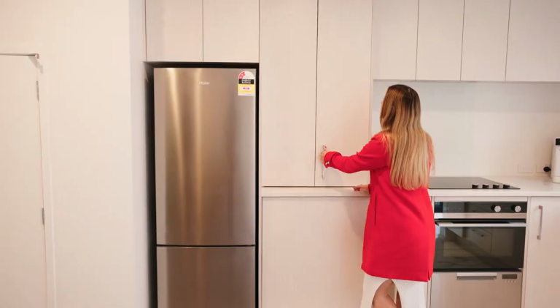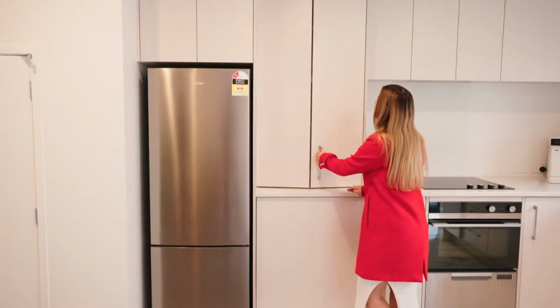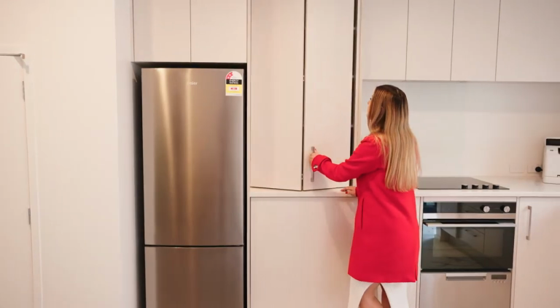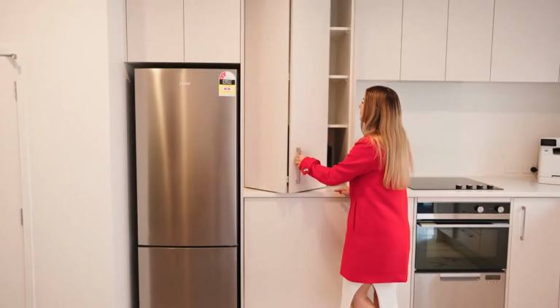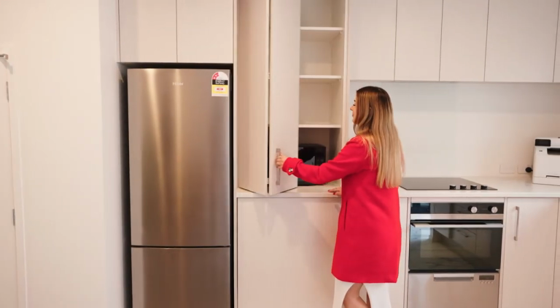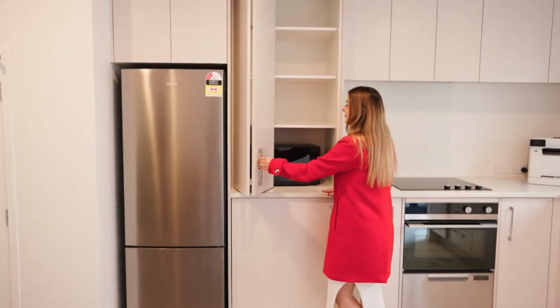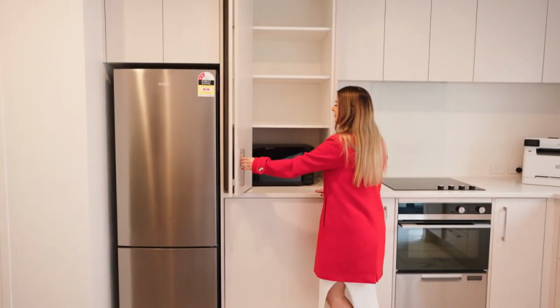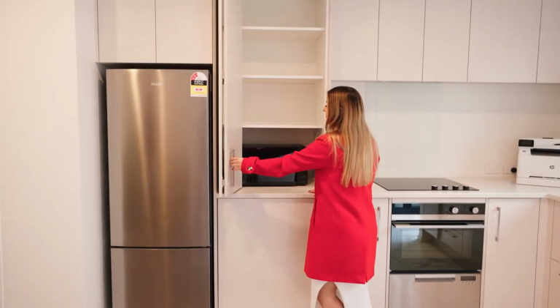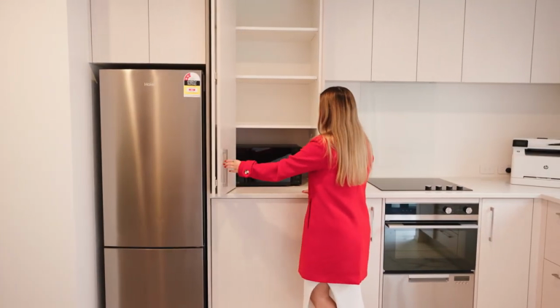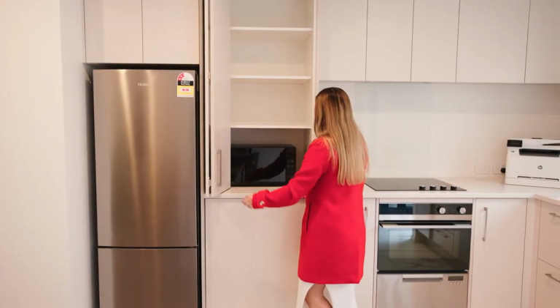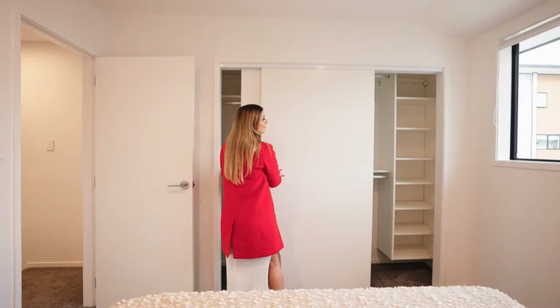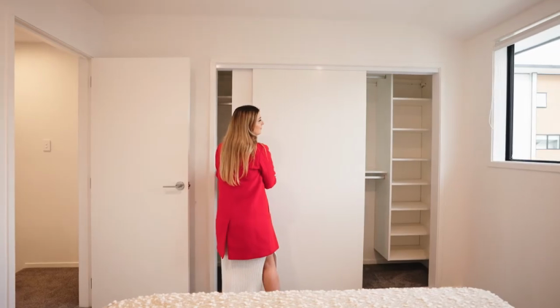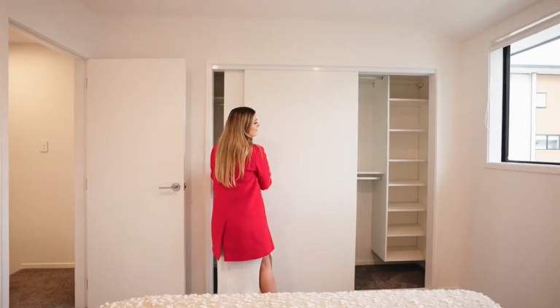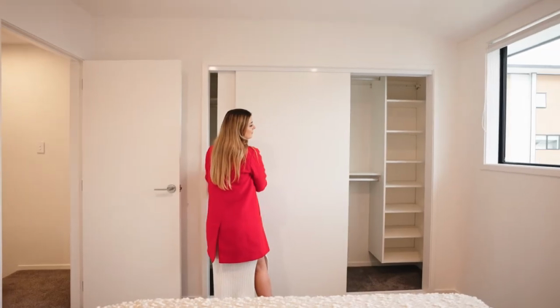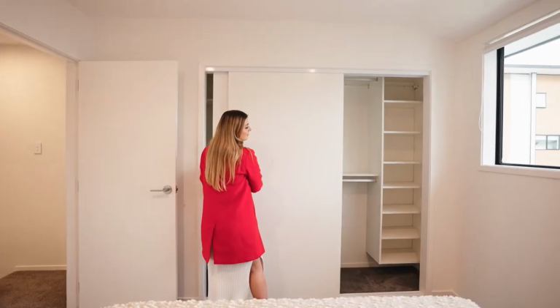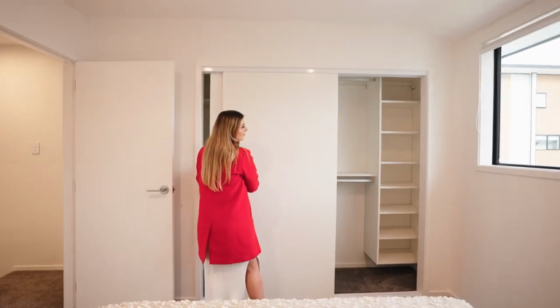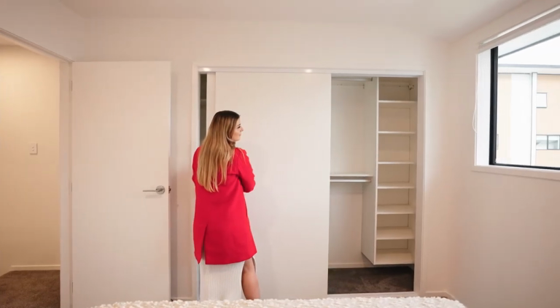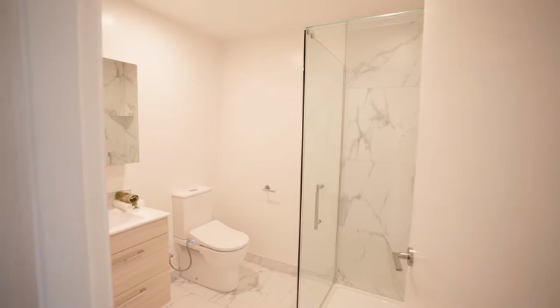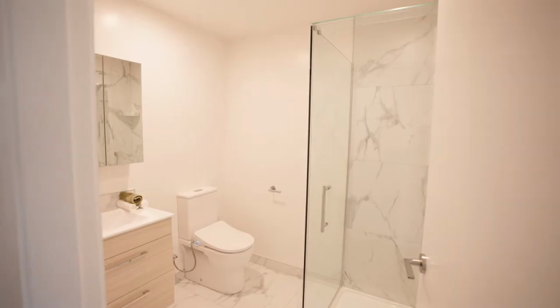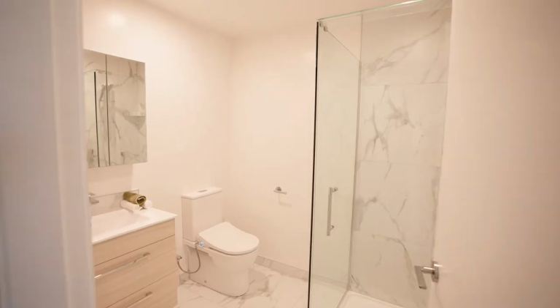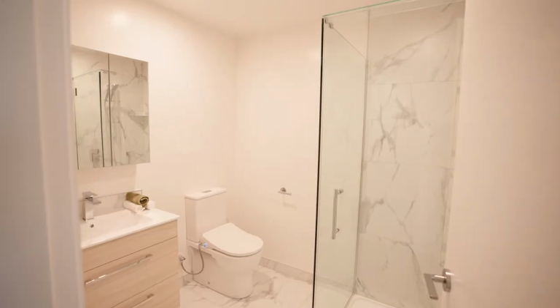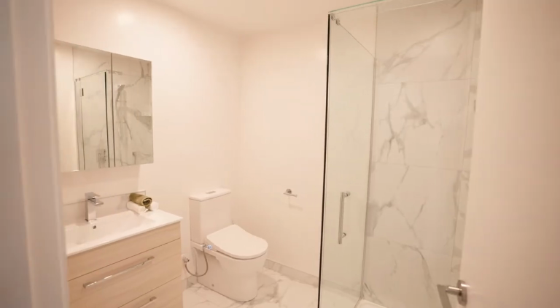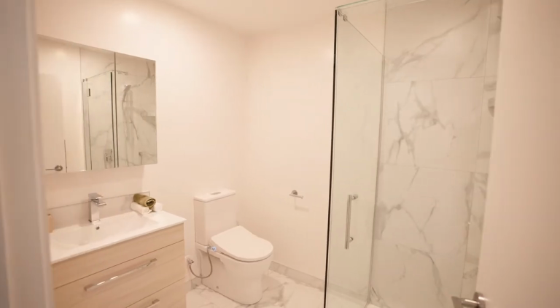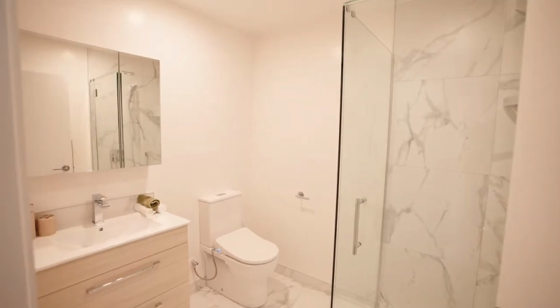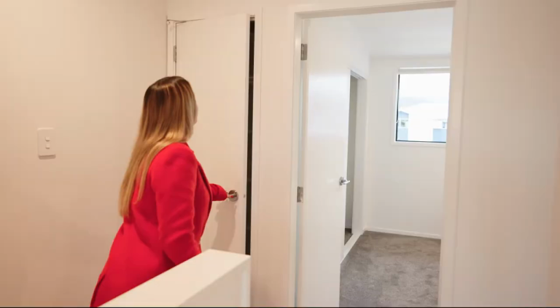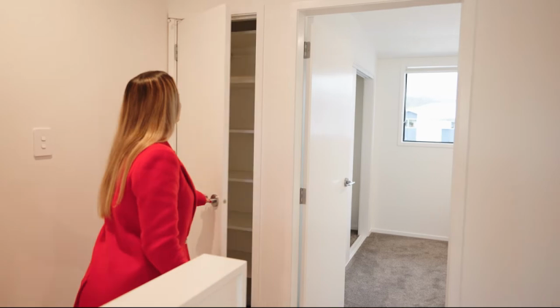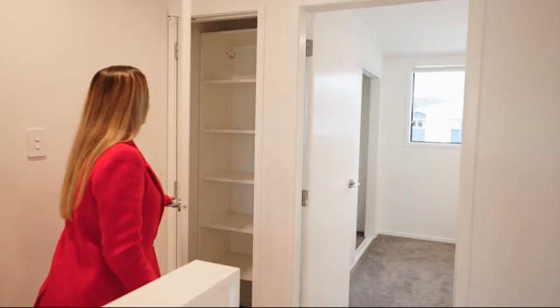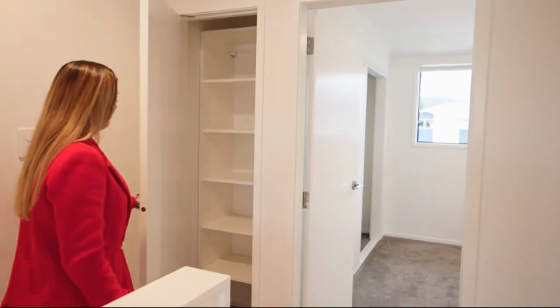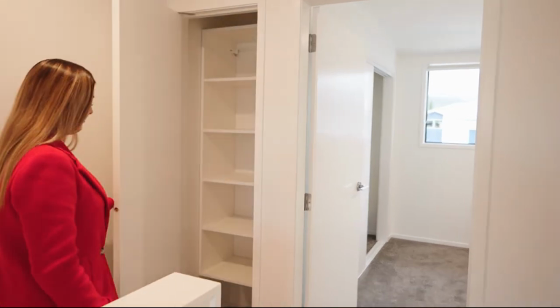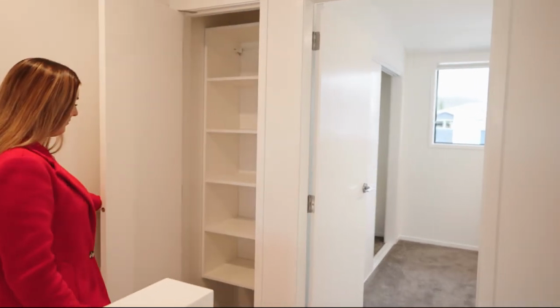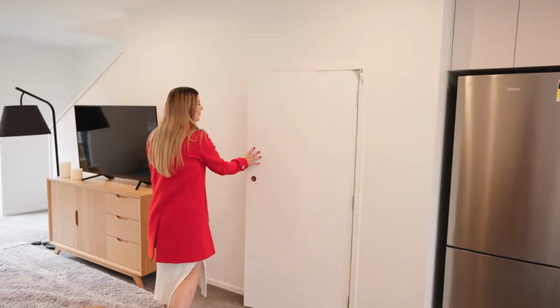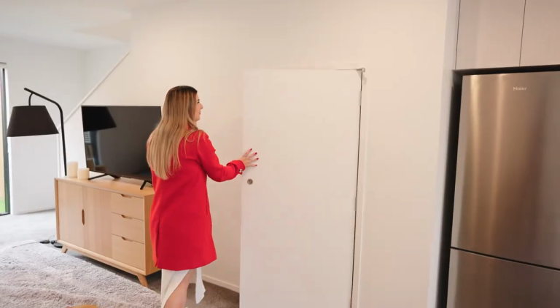We have plenty of storage in the kitchen and the bedrooms, as well as the bathroom. We also like to utilize the space above and below the staircase.